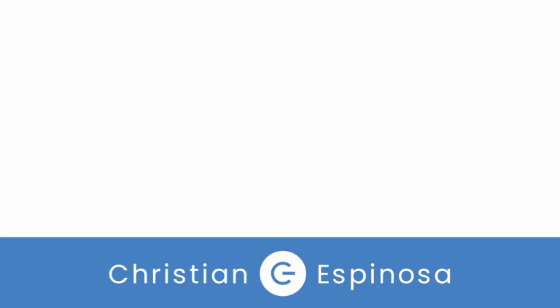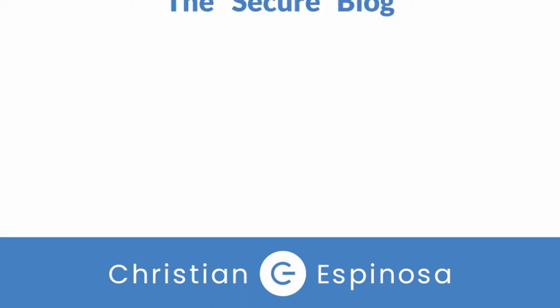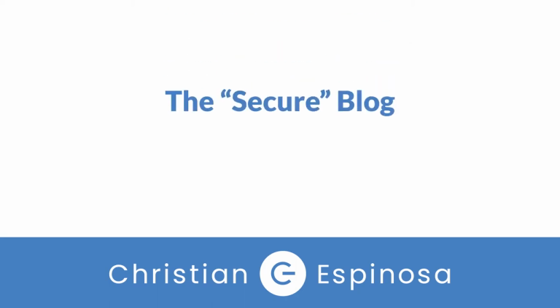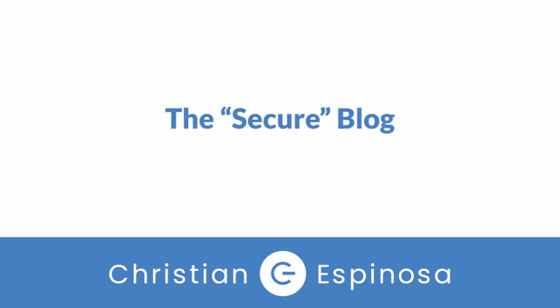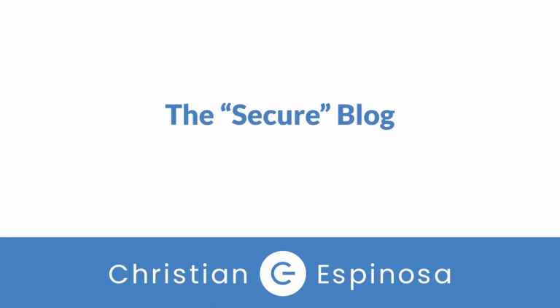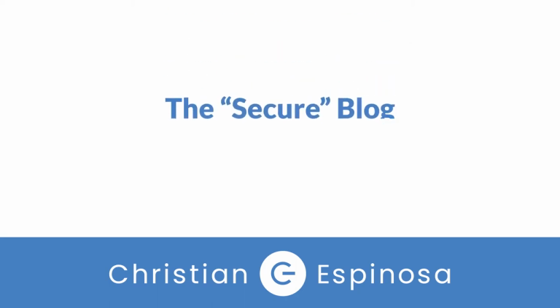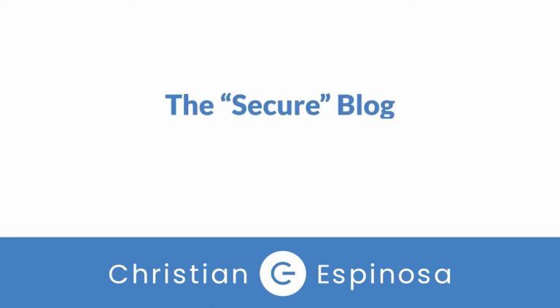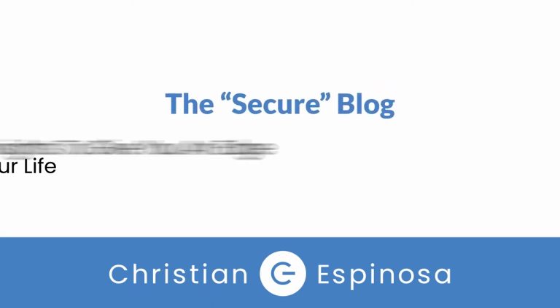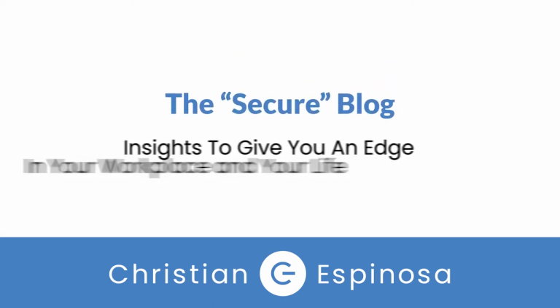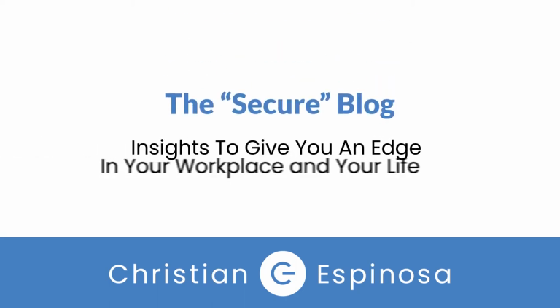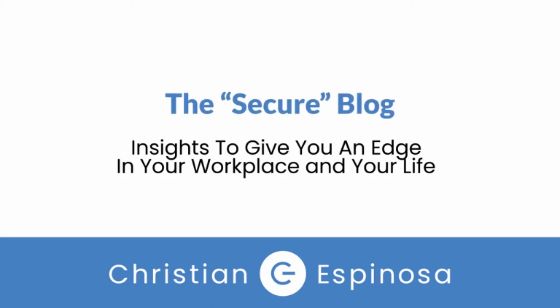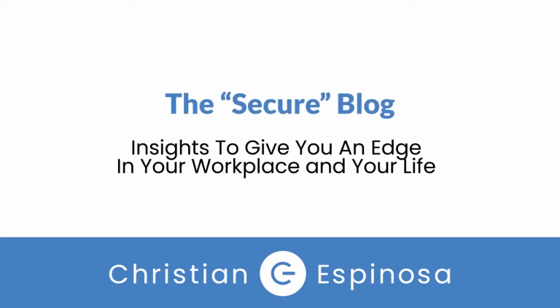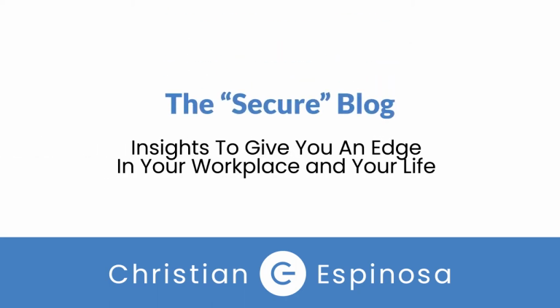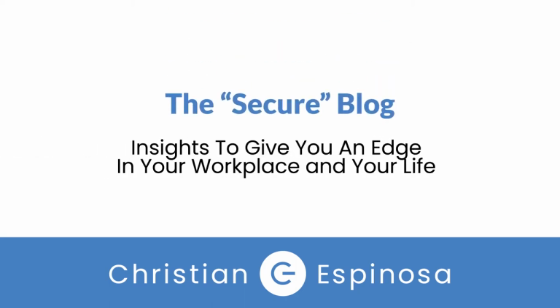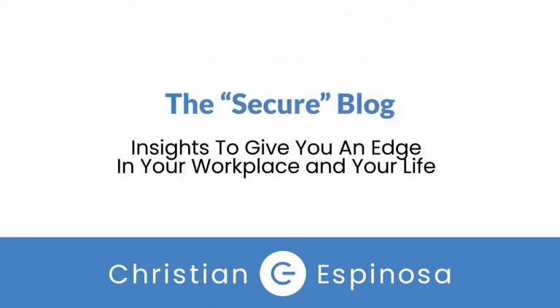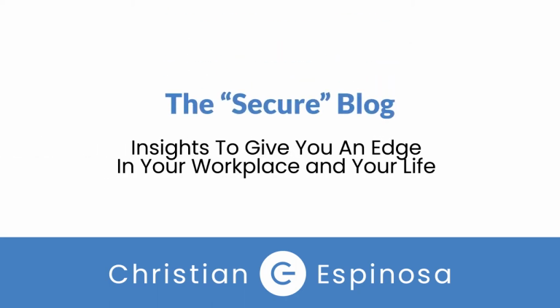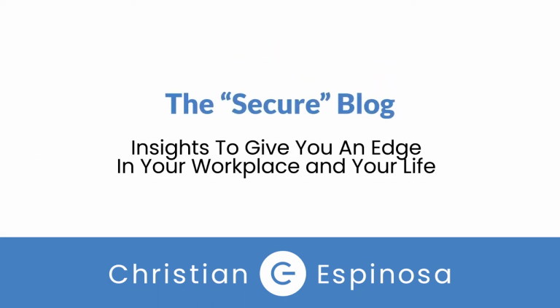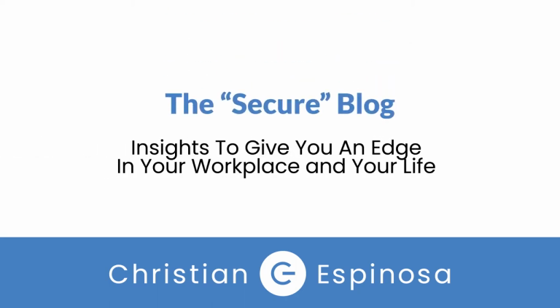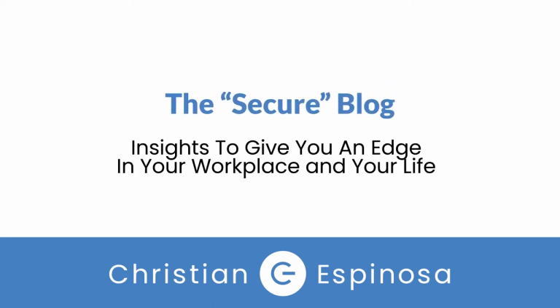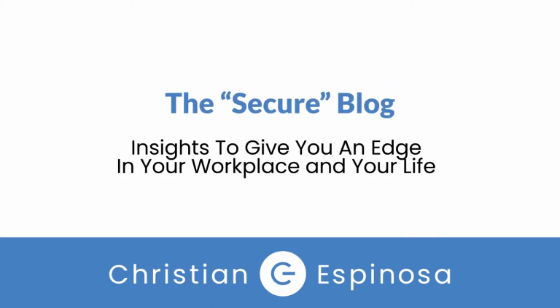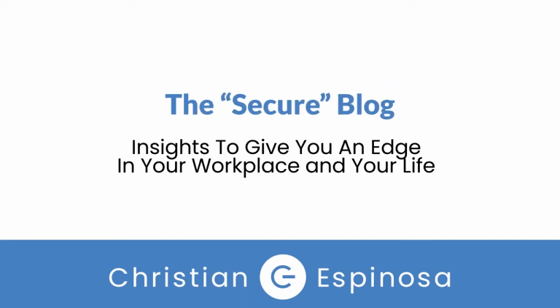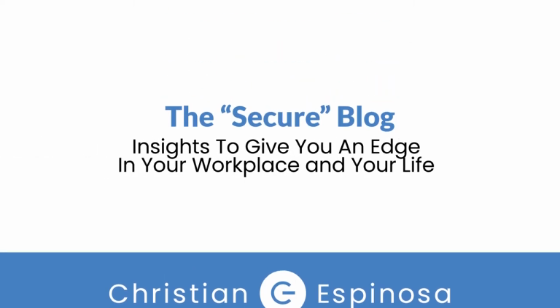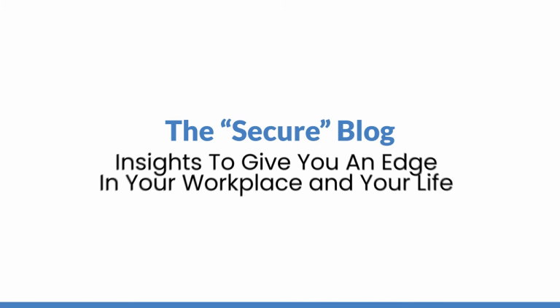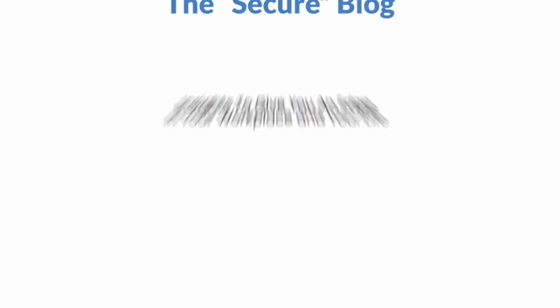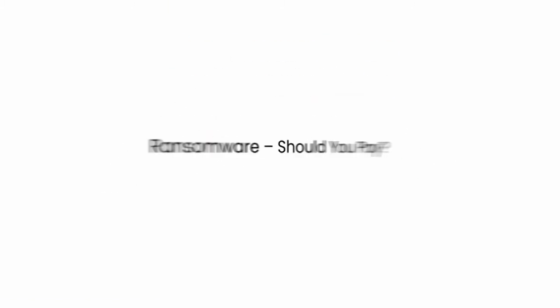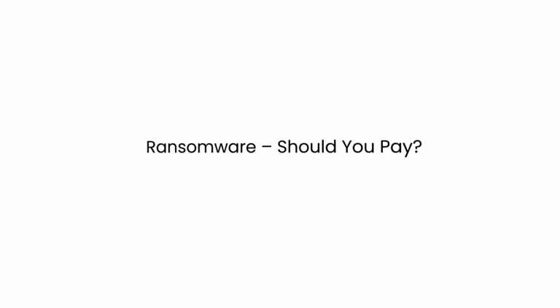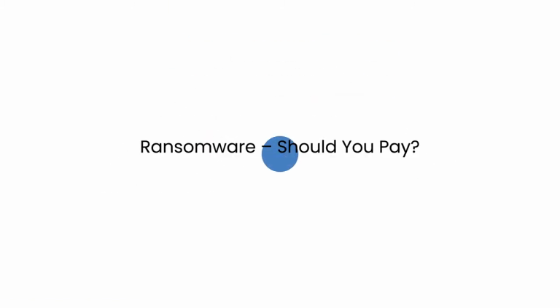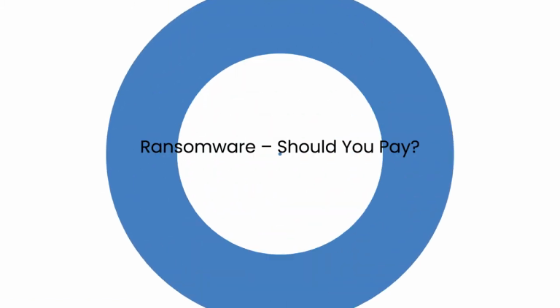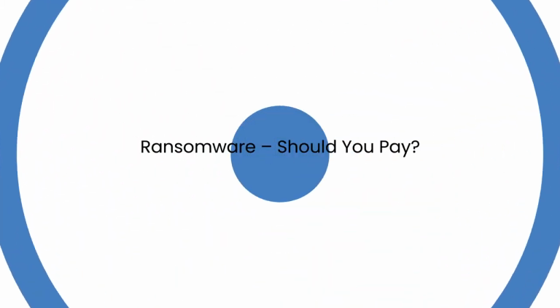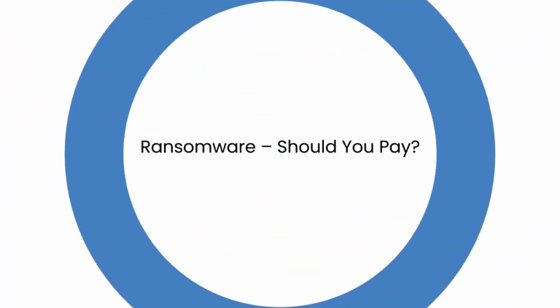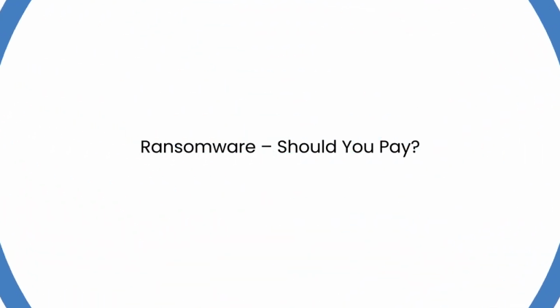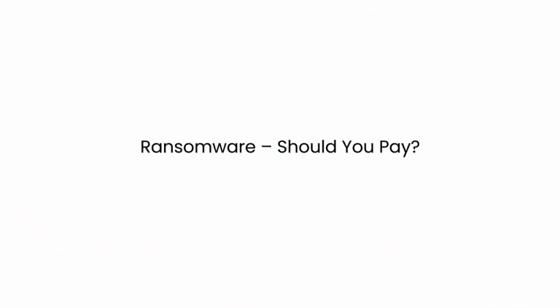The Secure Blog — insights to give you an edge in your workplace and your life. Ransomware: should you pay?